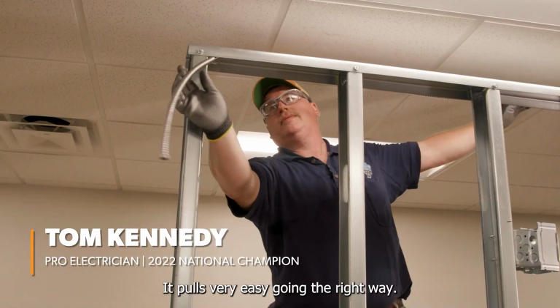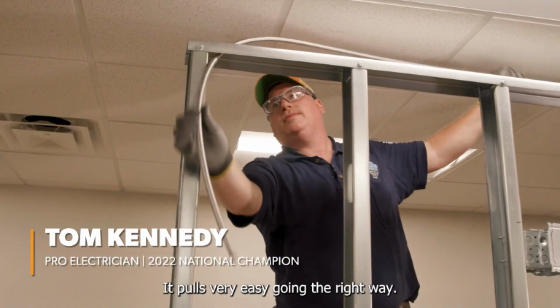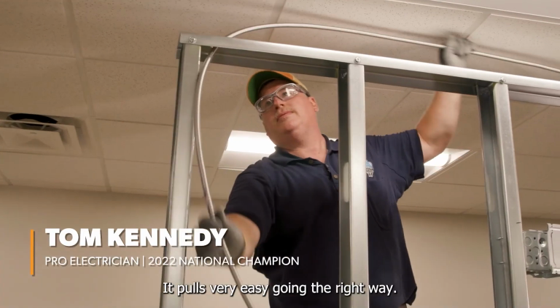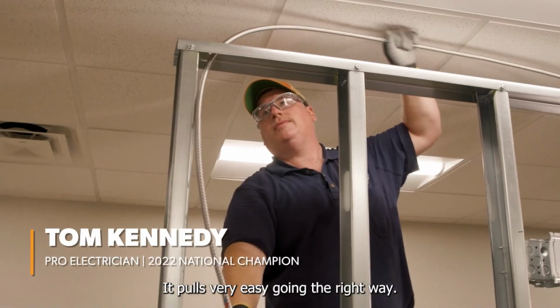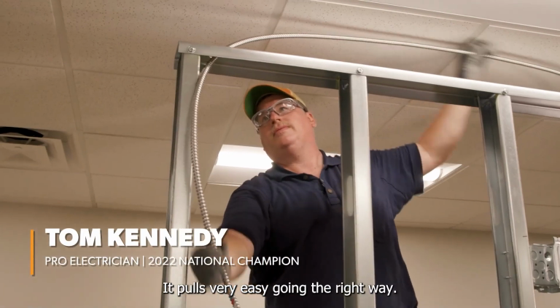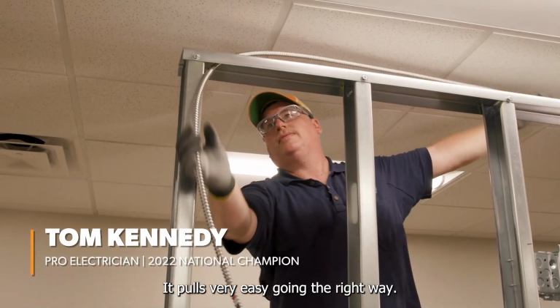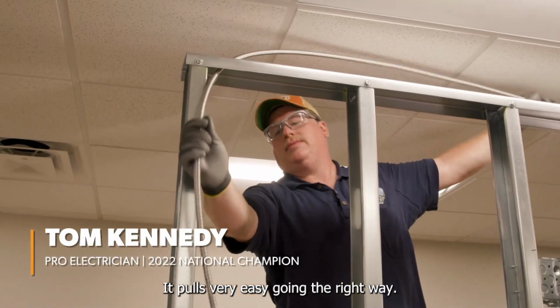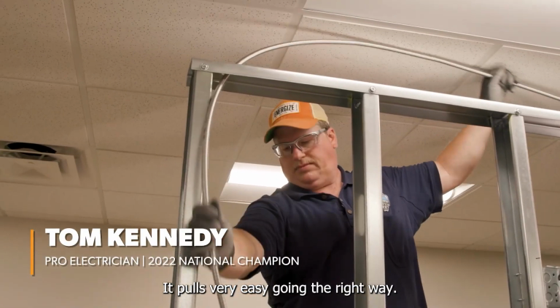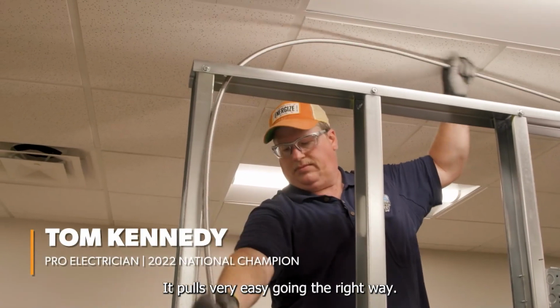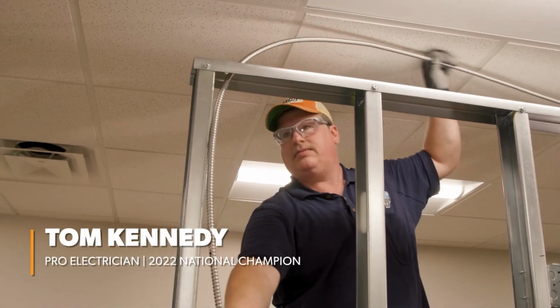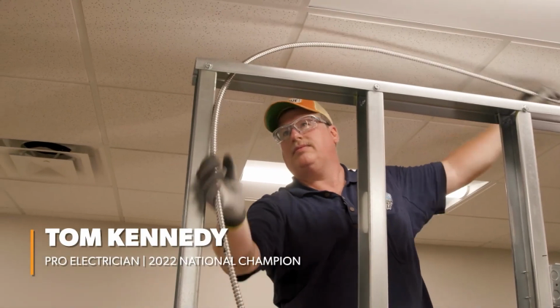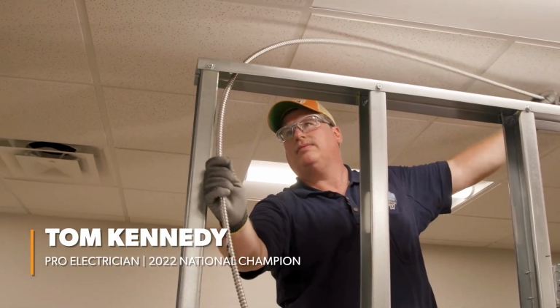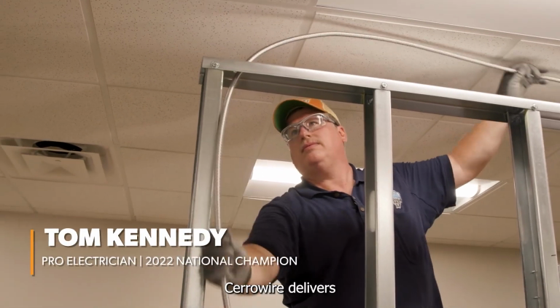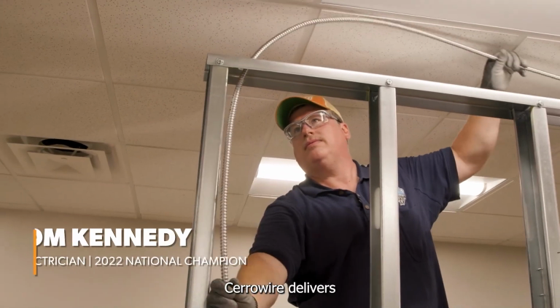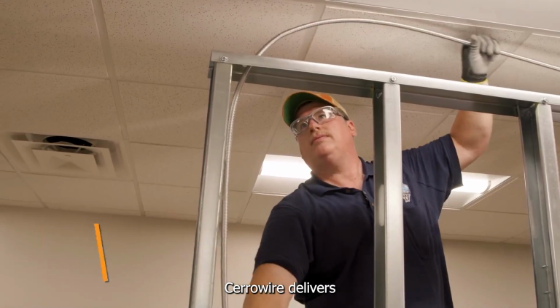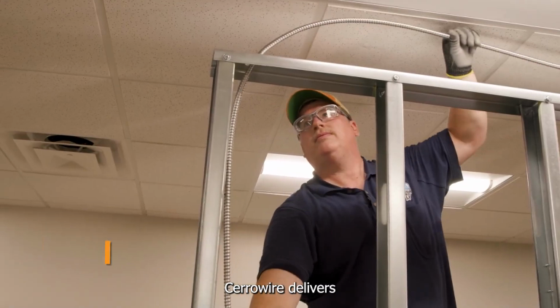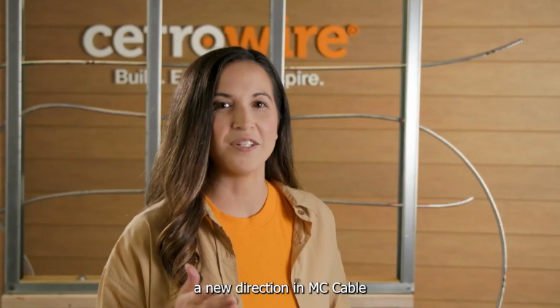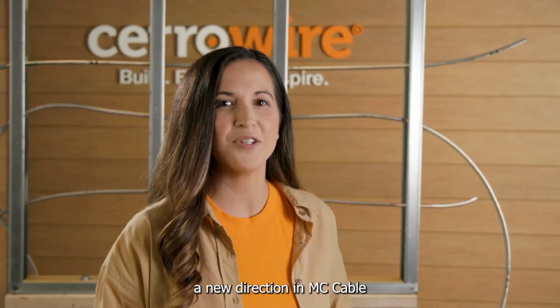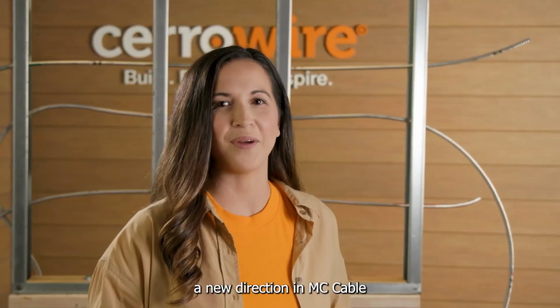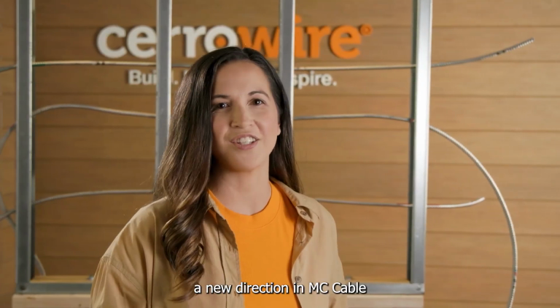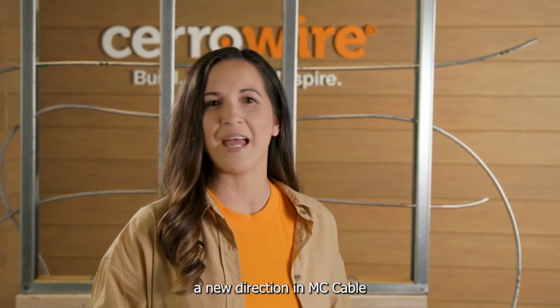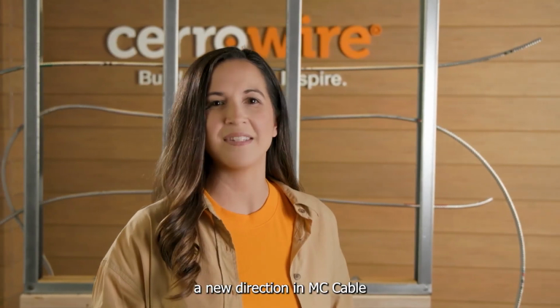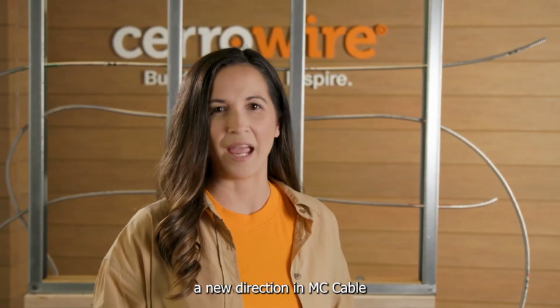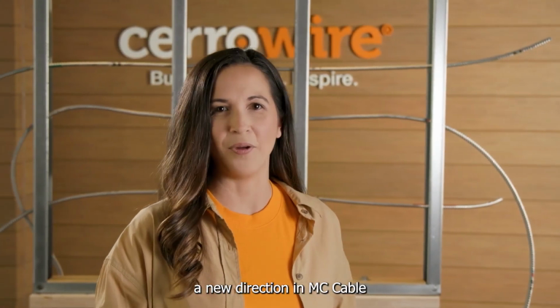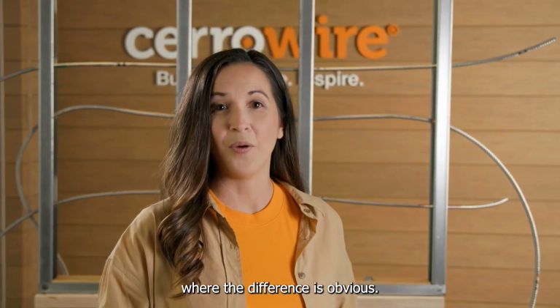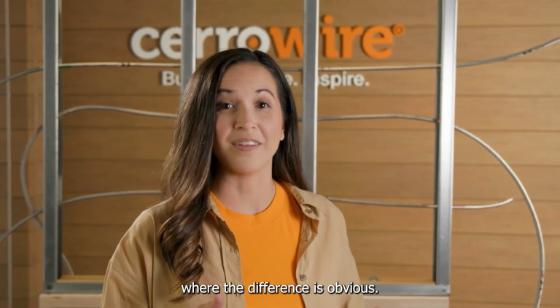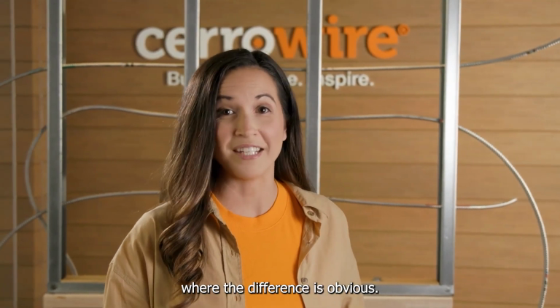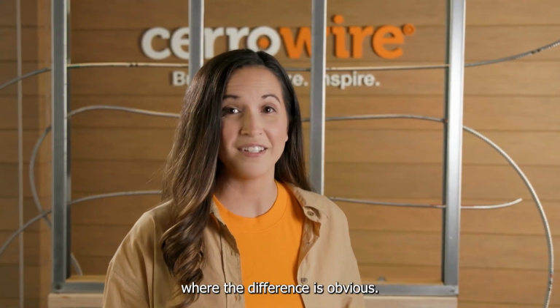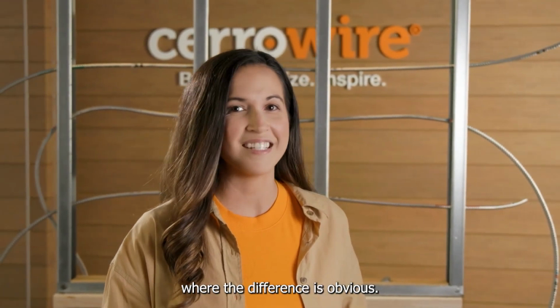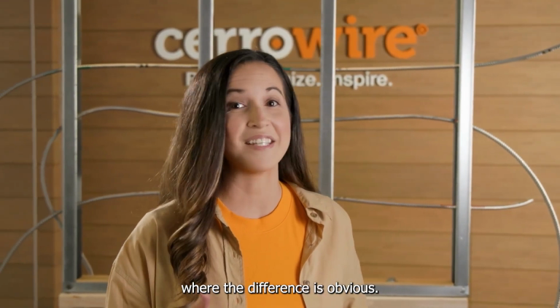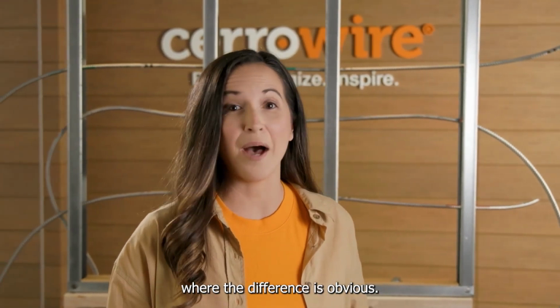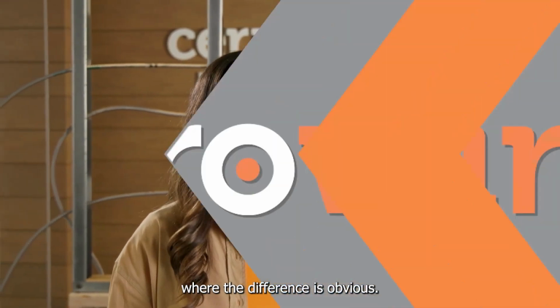It pulls very easy going the right way. Serowire delivers a new direction in MC cable, where the difference is obvious.